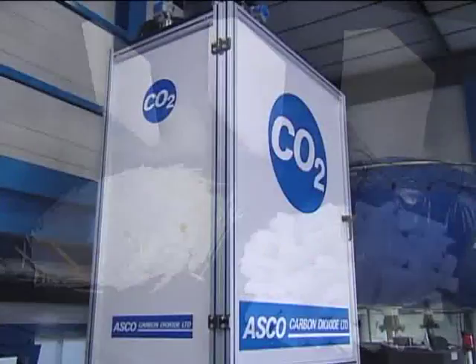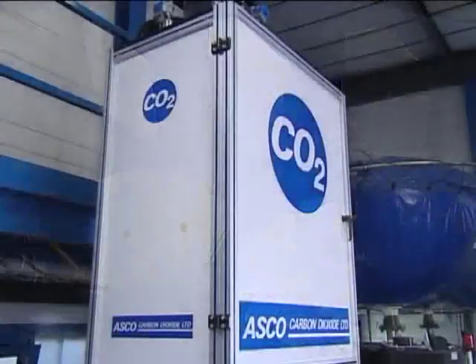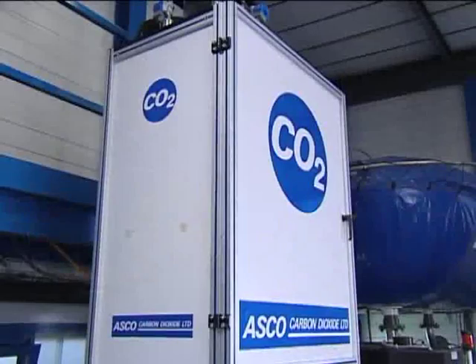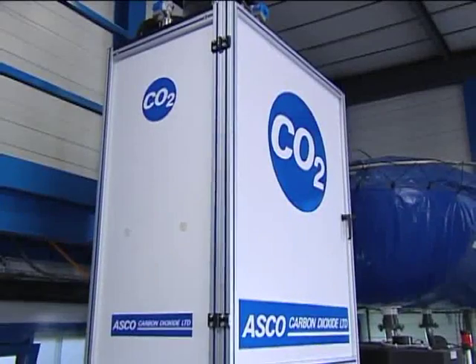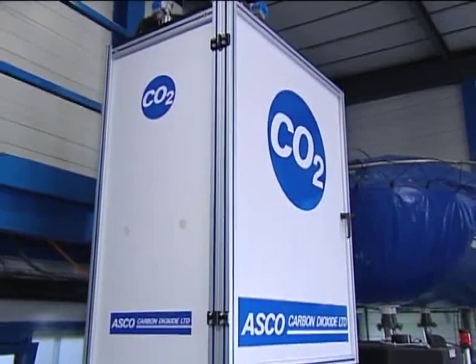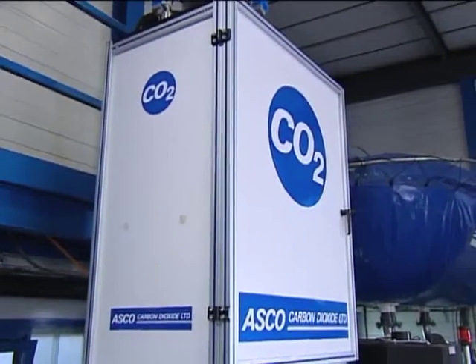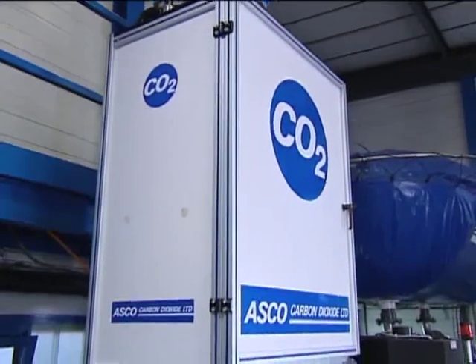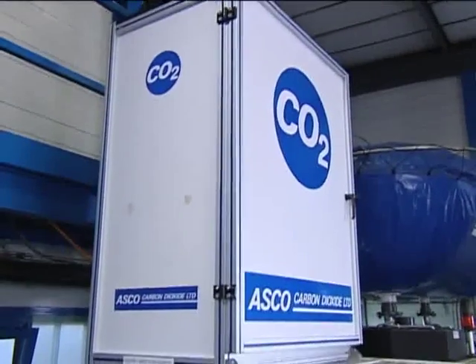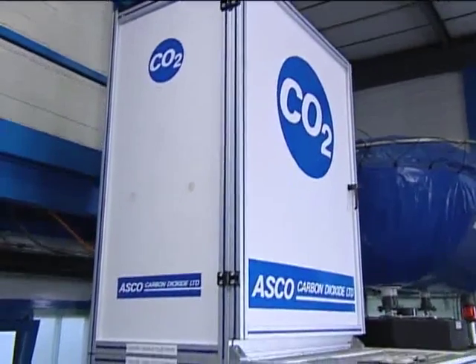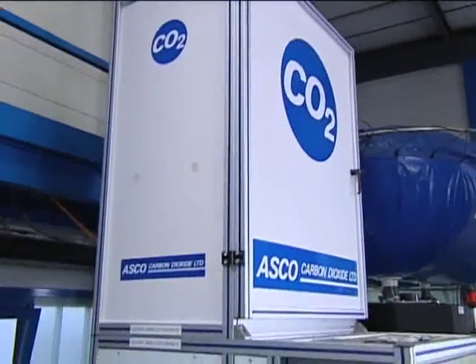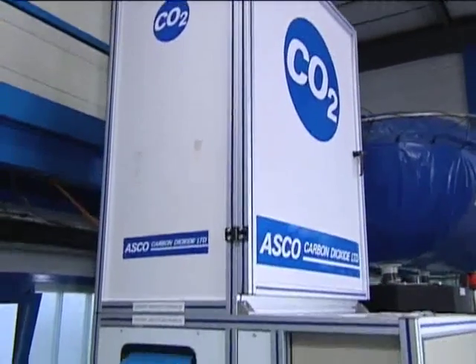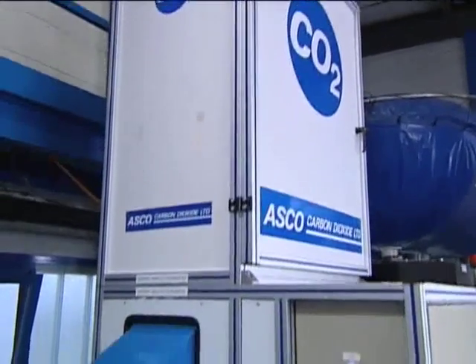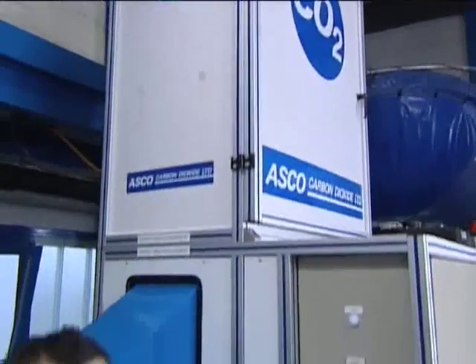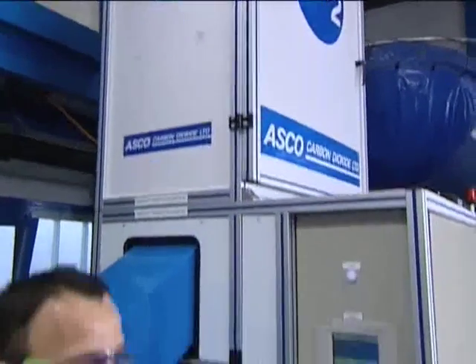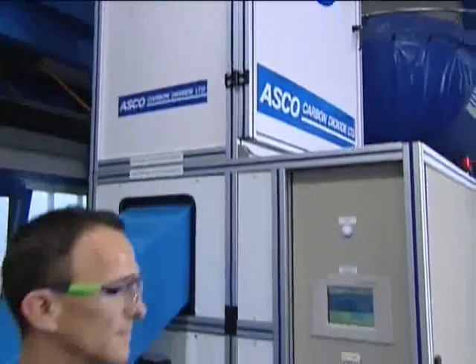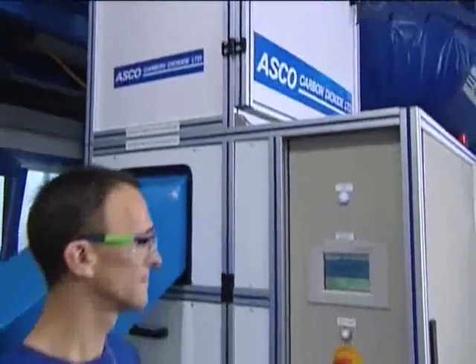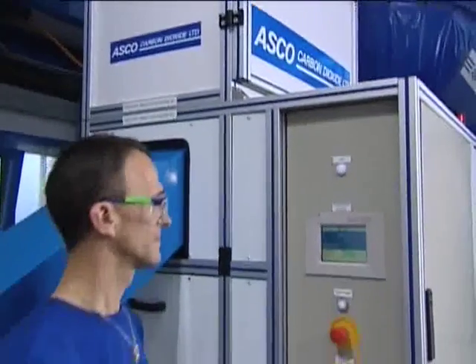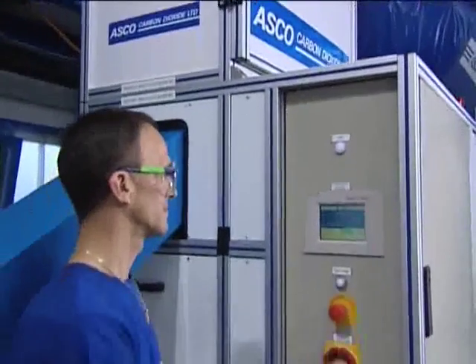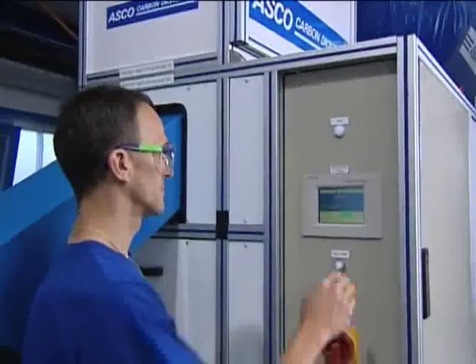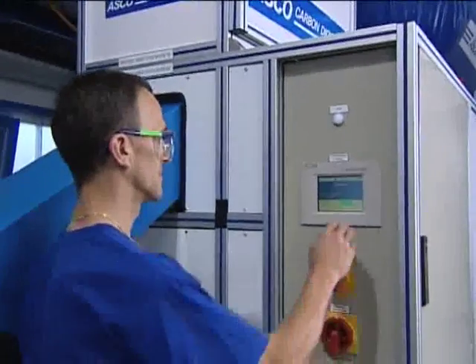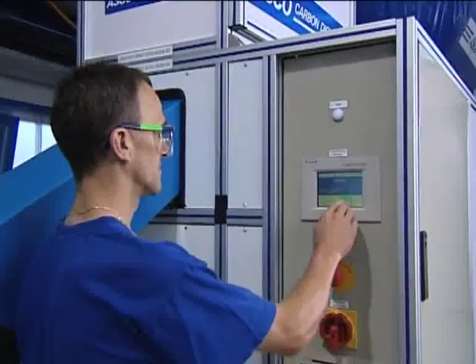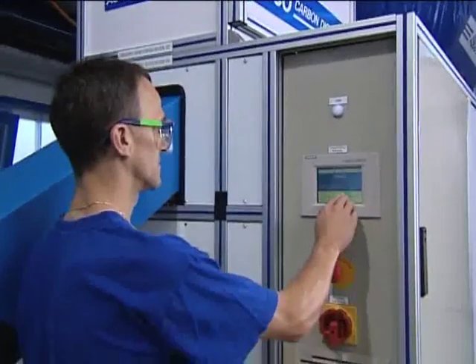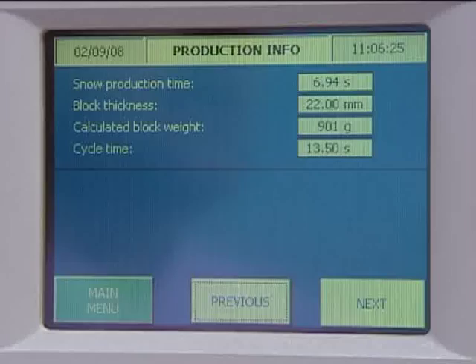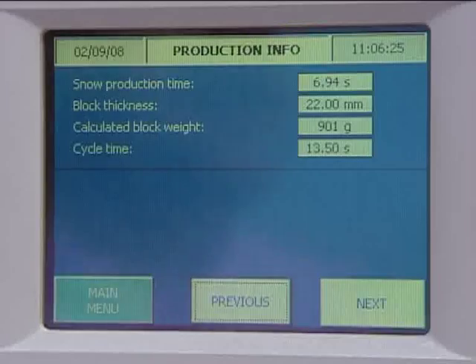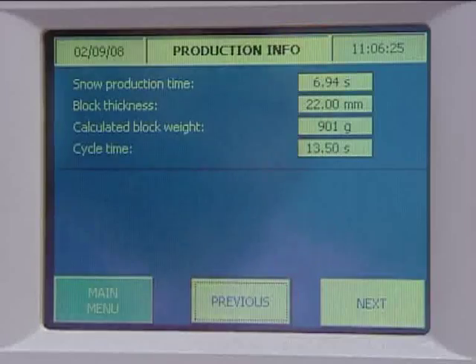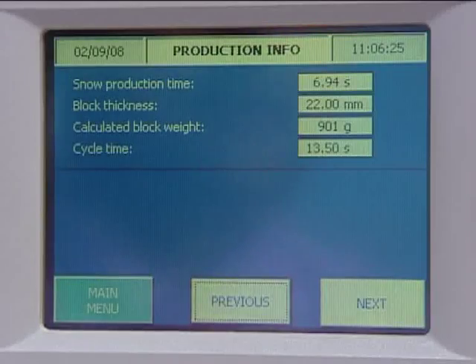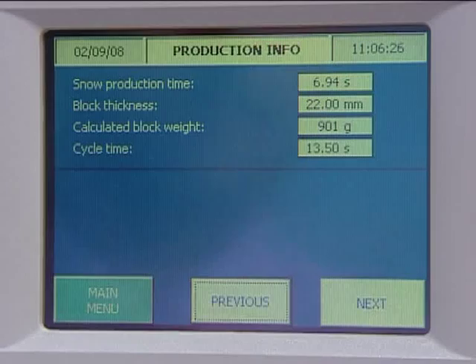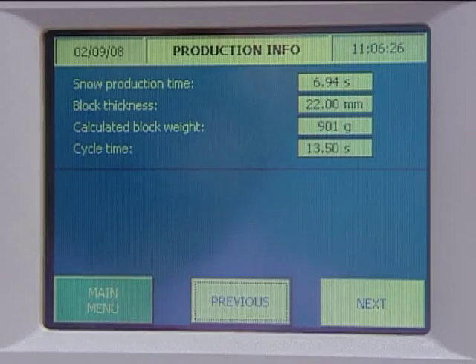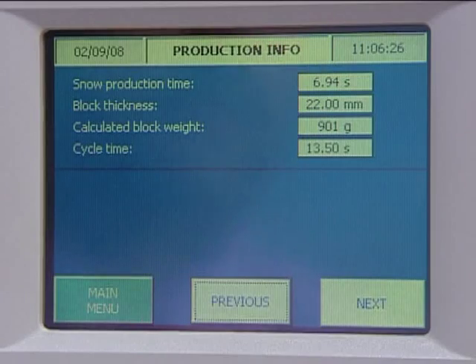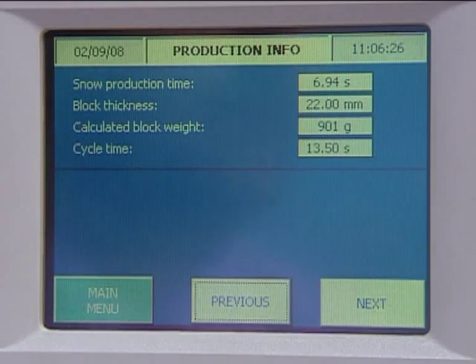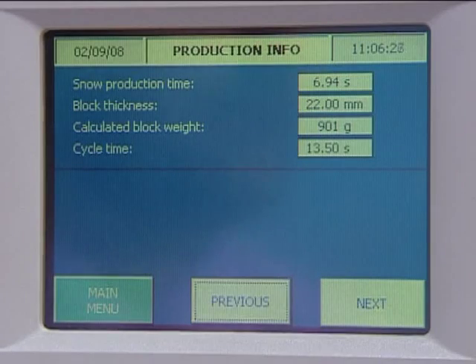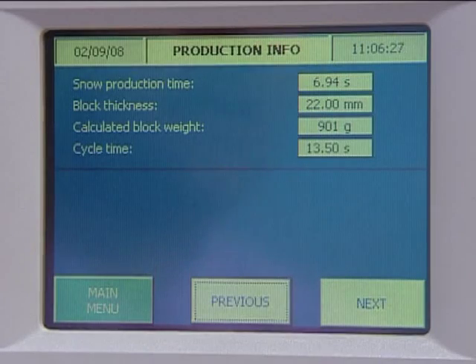It incorporates a panel view display so the user is informed at every step of dry ice production.